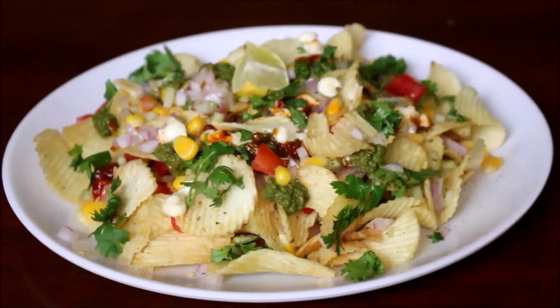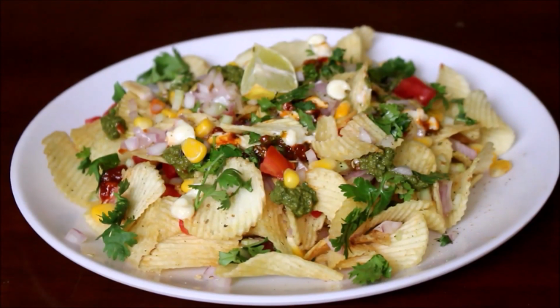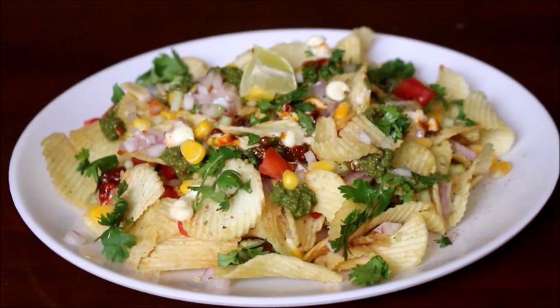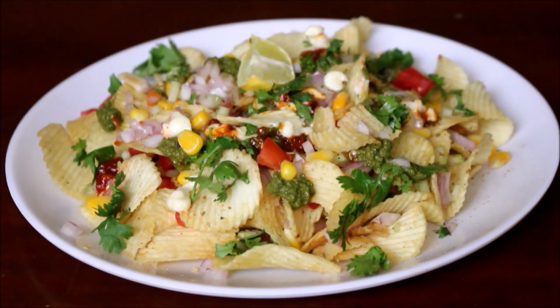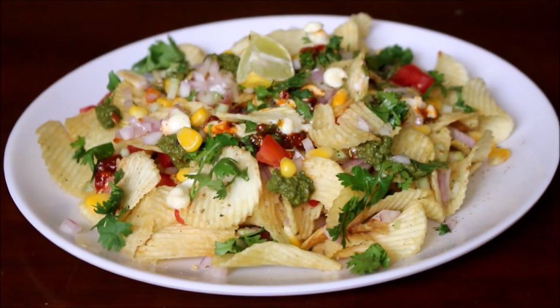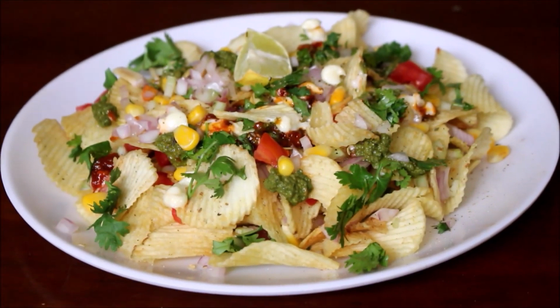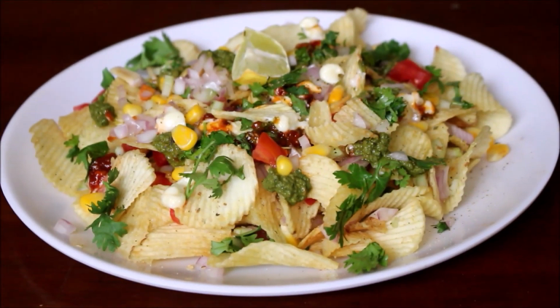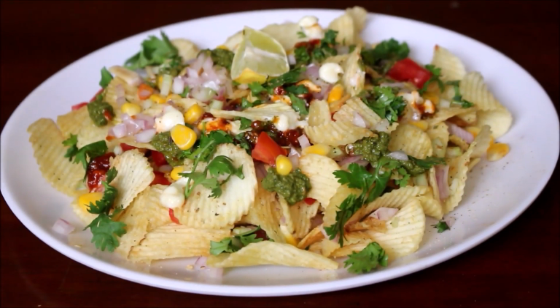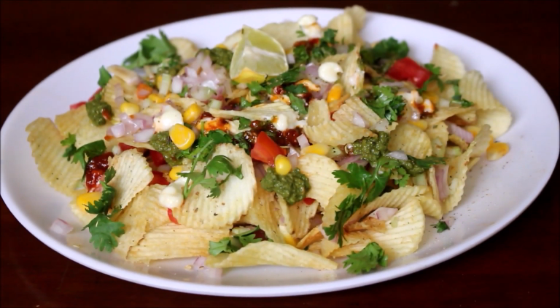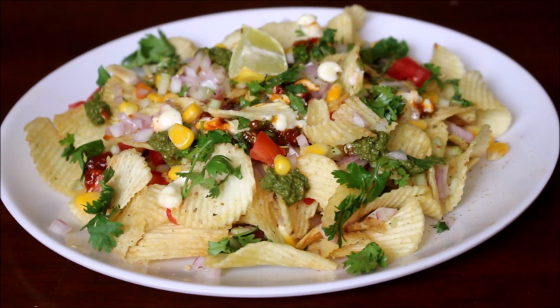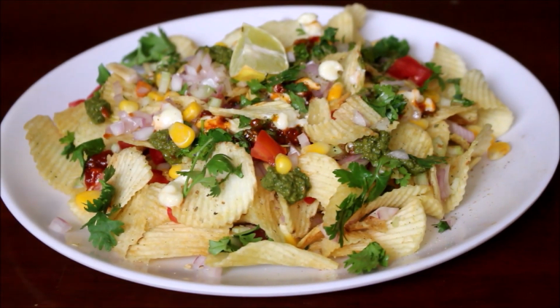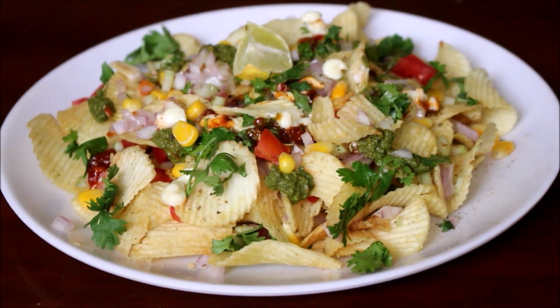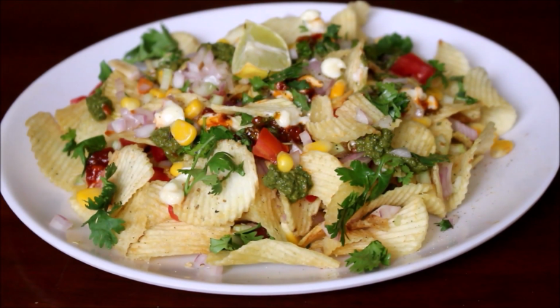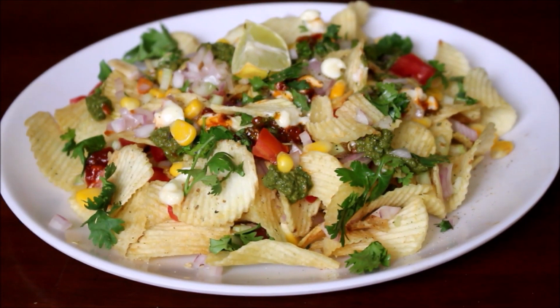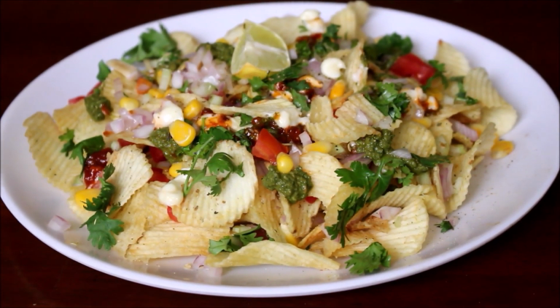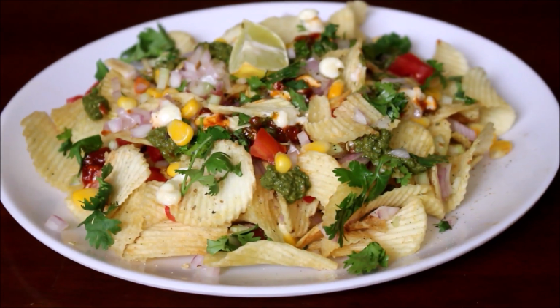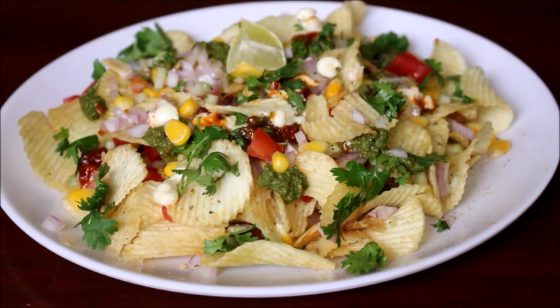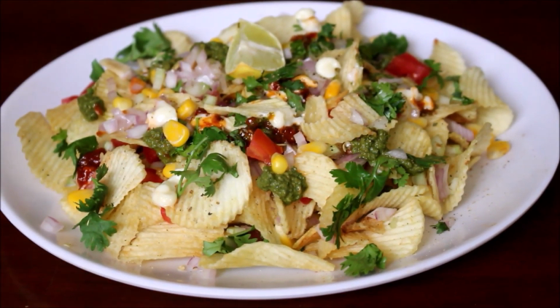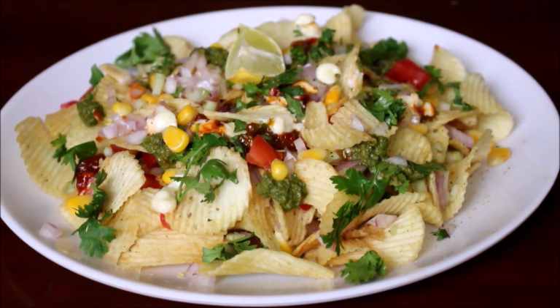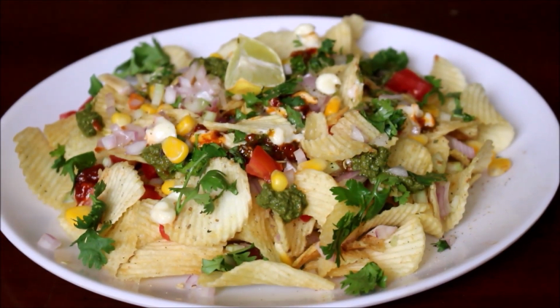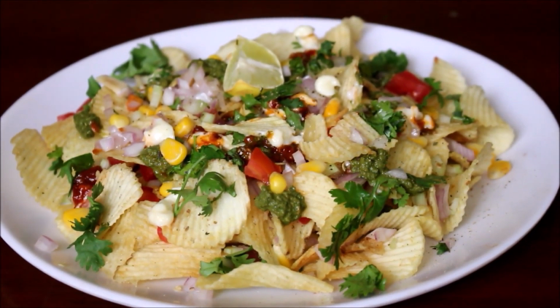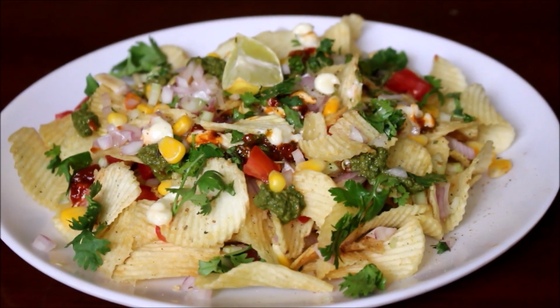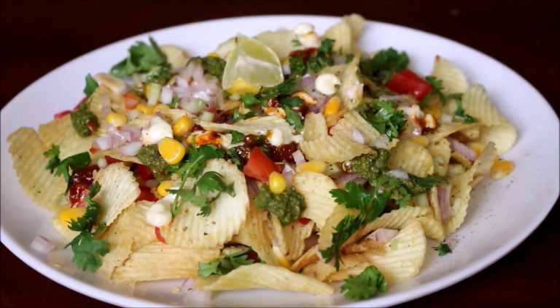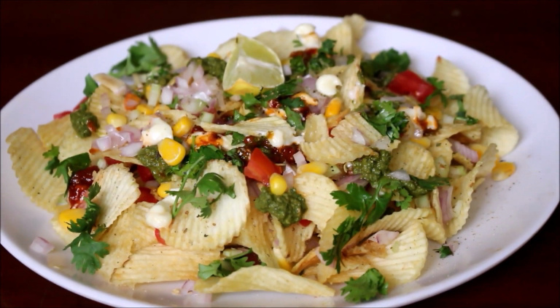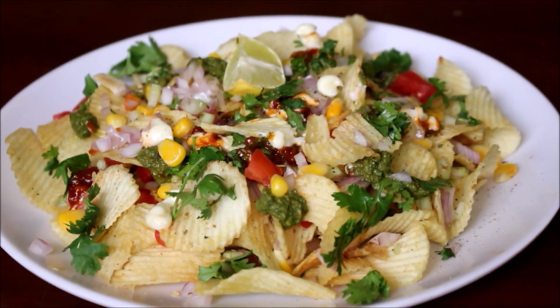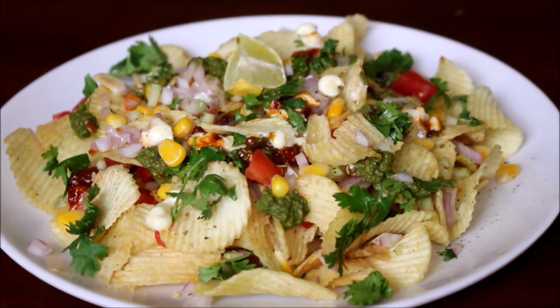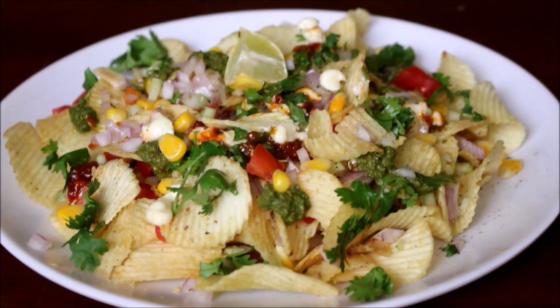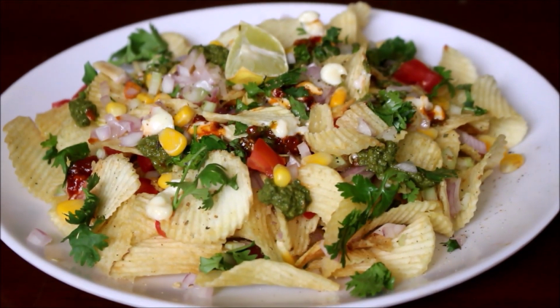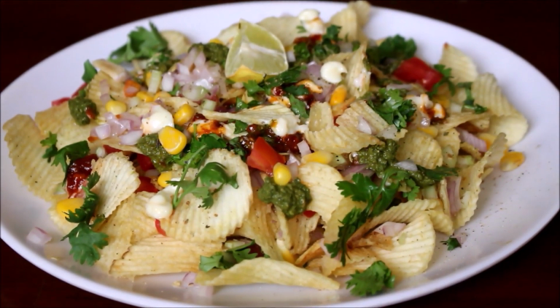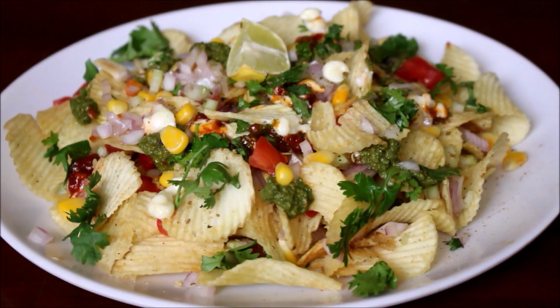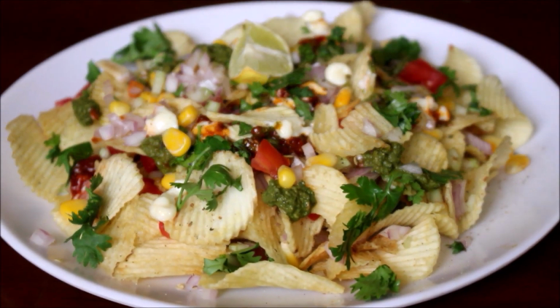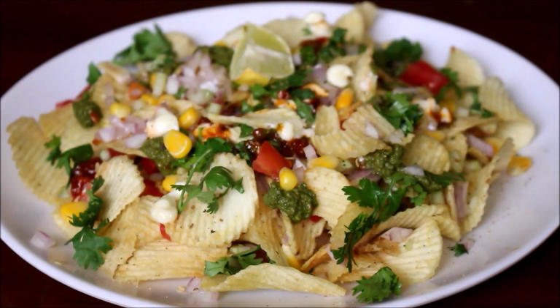Hello friends, welcome to Vidya's Cooking Channel. I am Vidya Lakshmi. I am going to show you a Chips Chaat recipe.